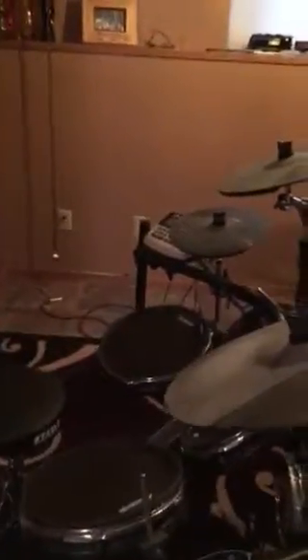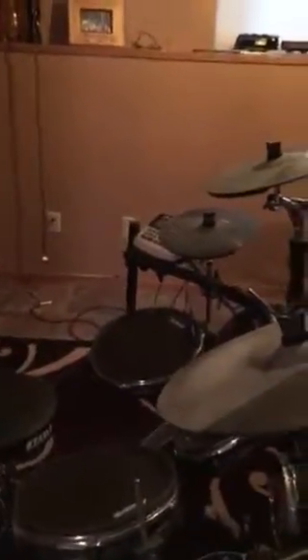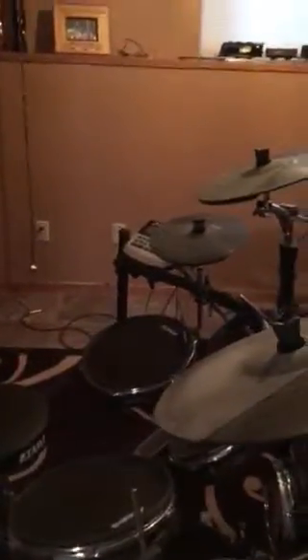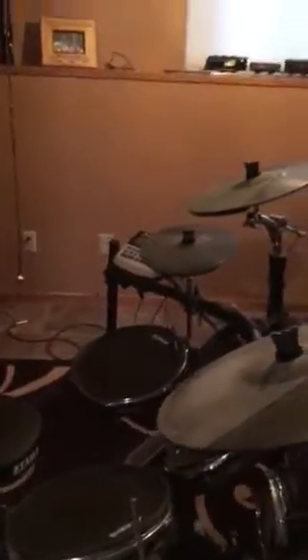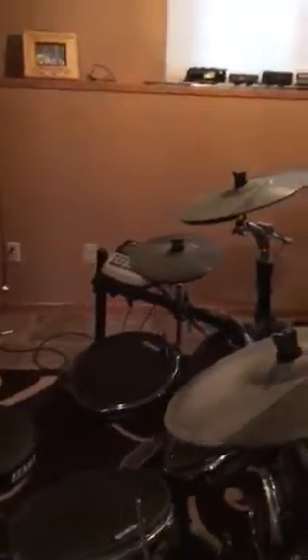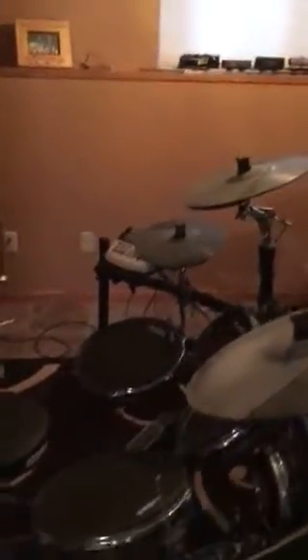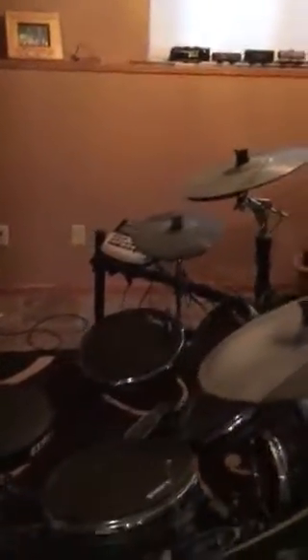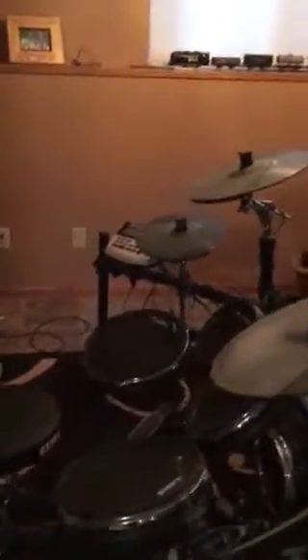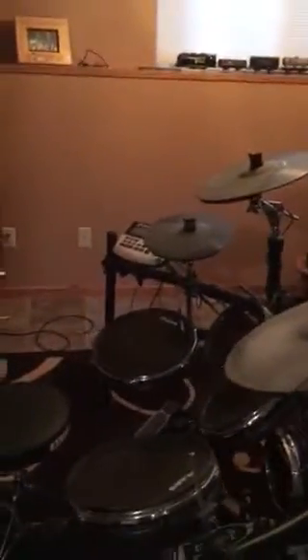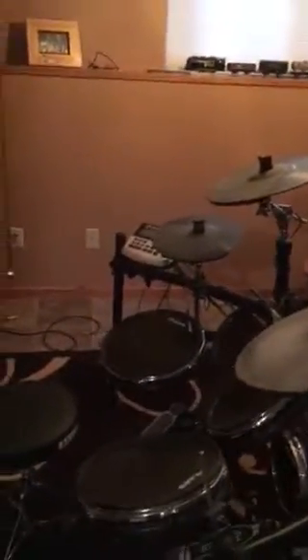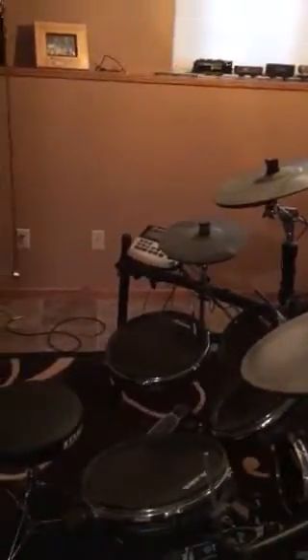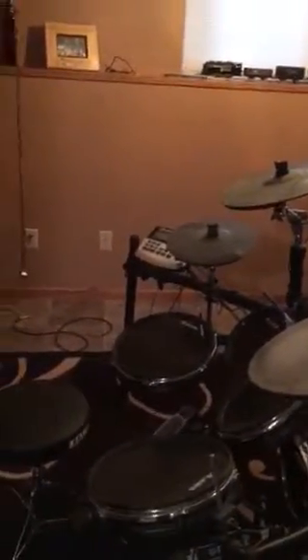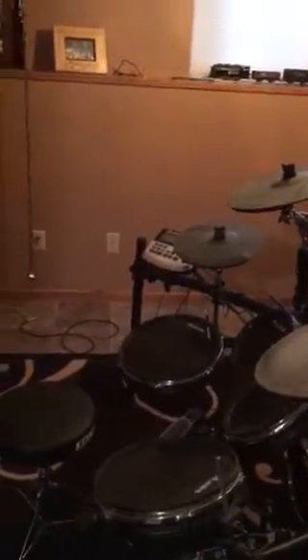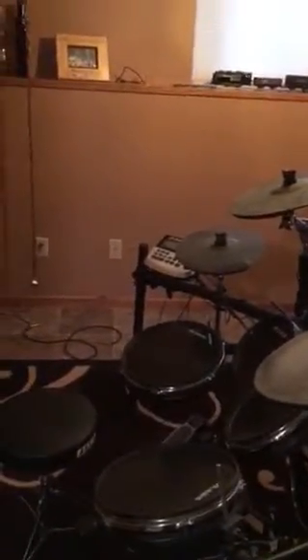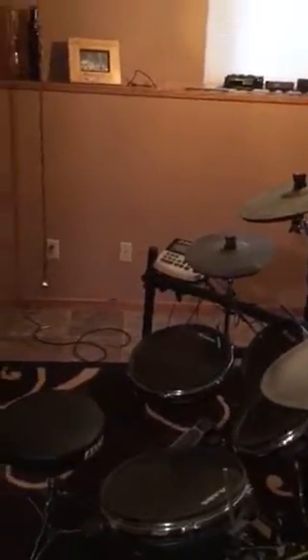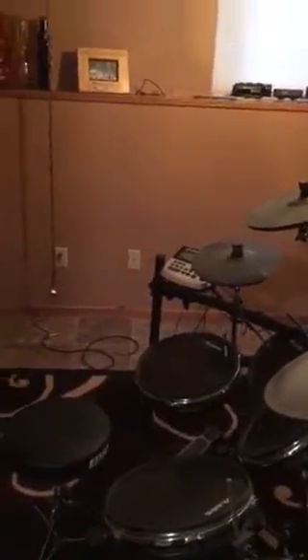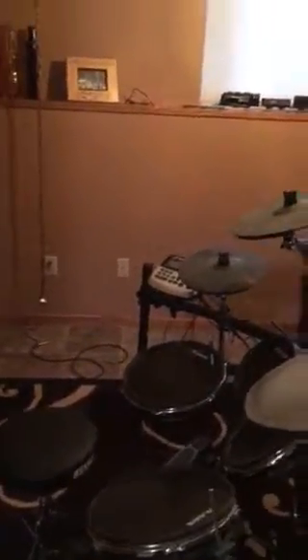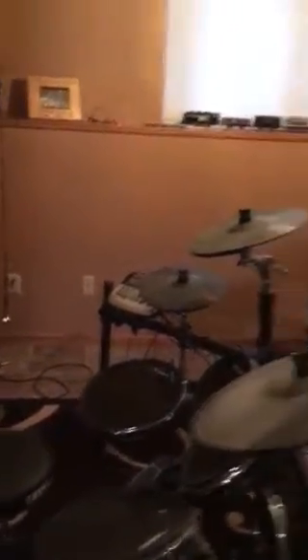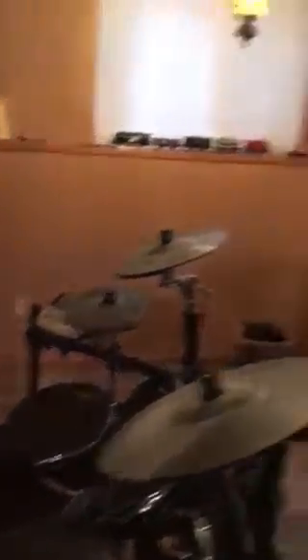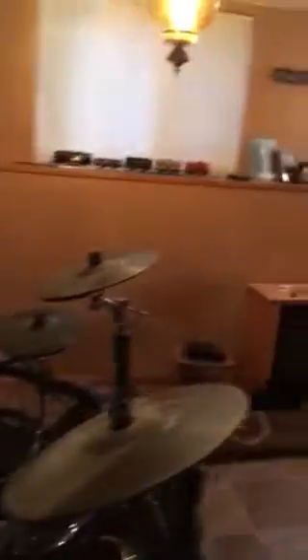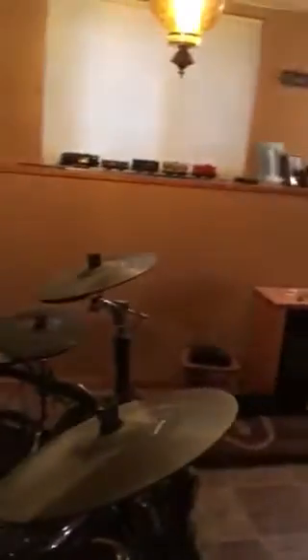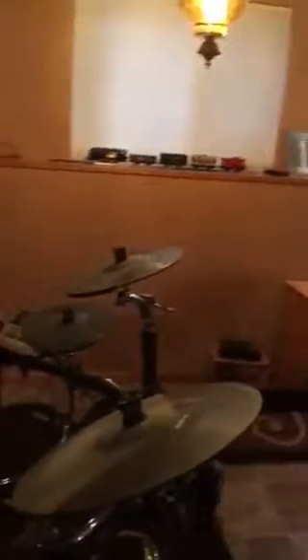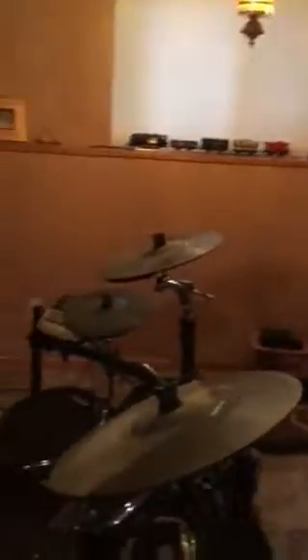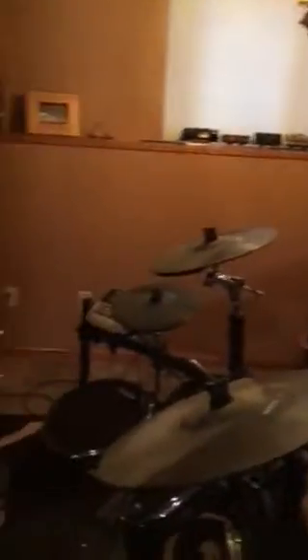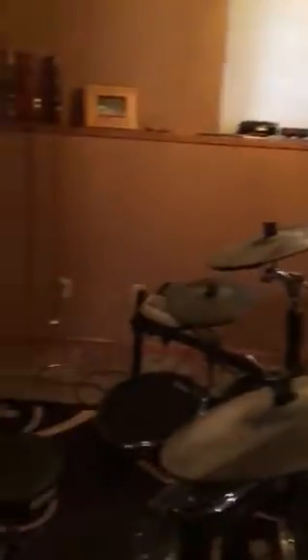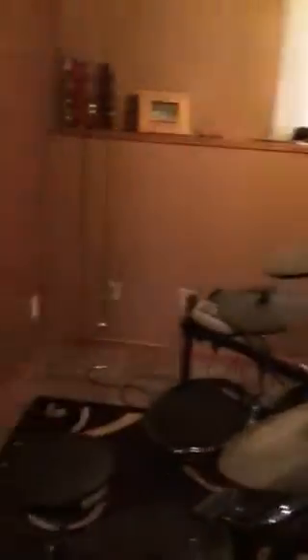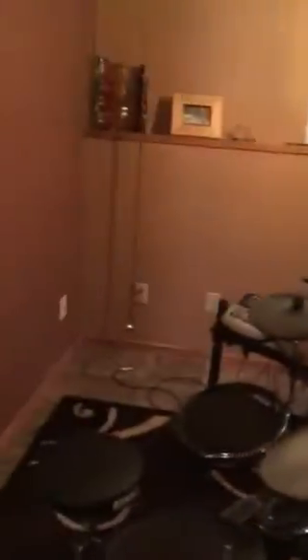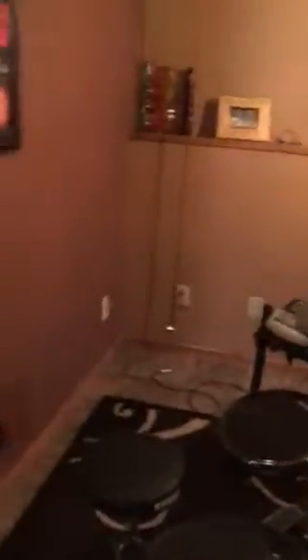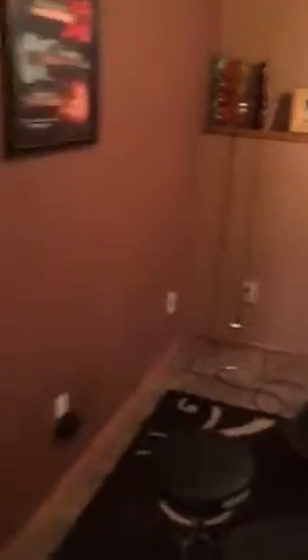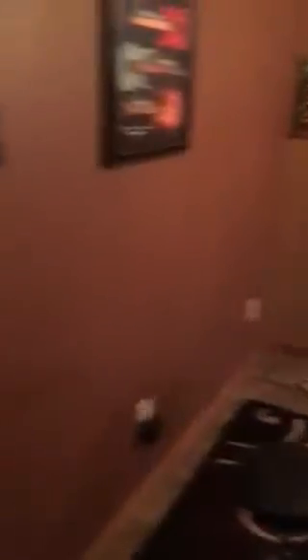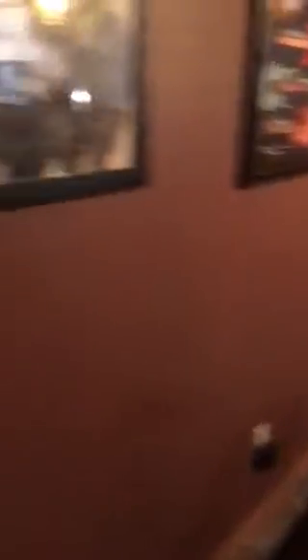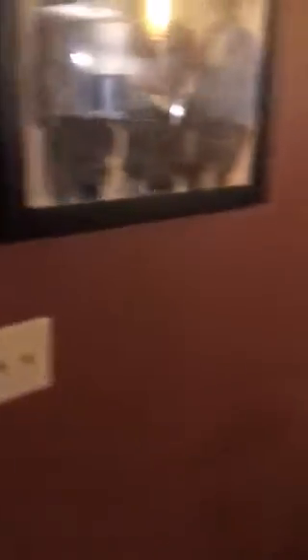It's just a cheap Alesis kit, but it has some really nice sounds in it. The cymbals — you can grab them and stop them from ringing.